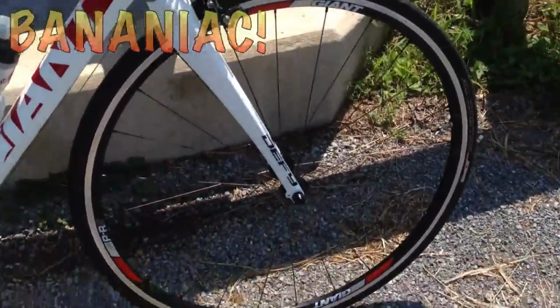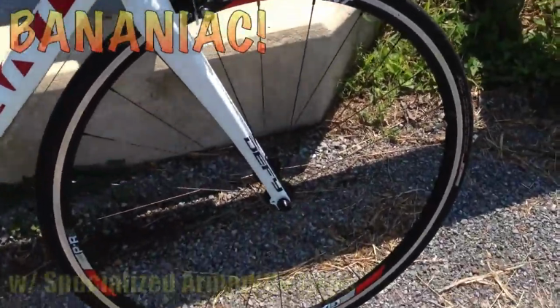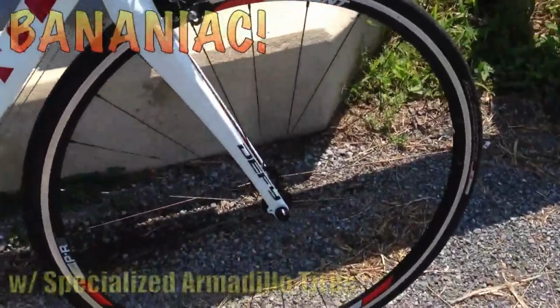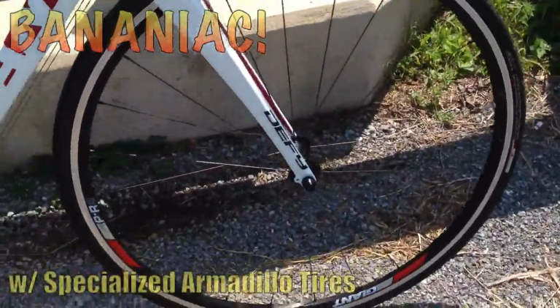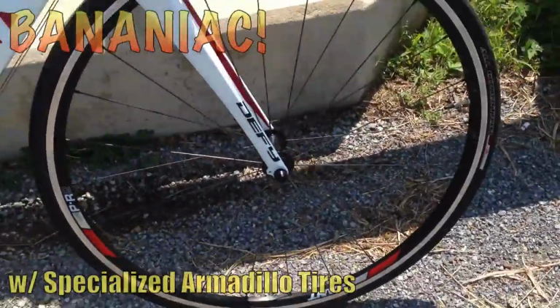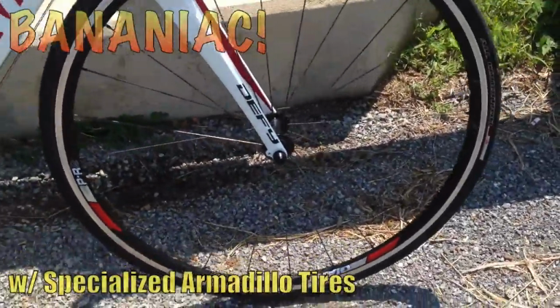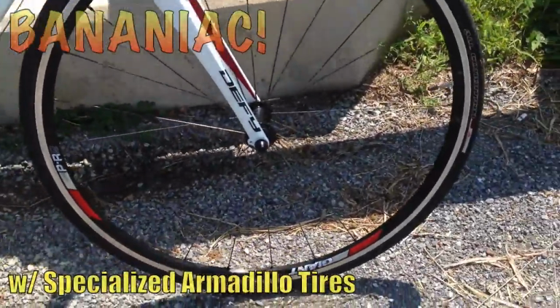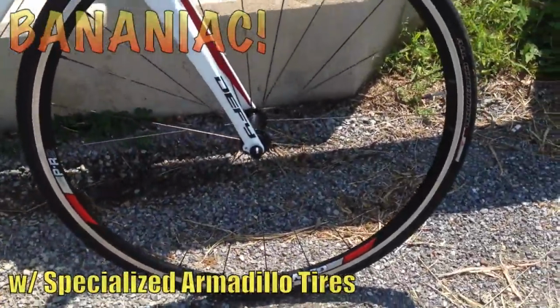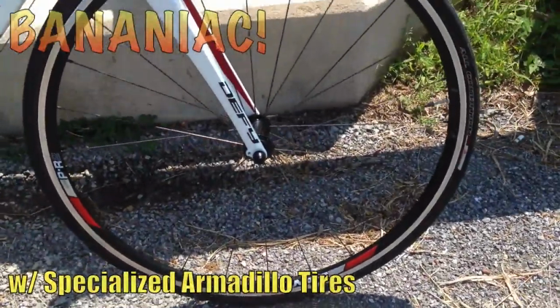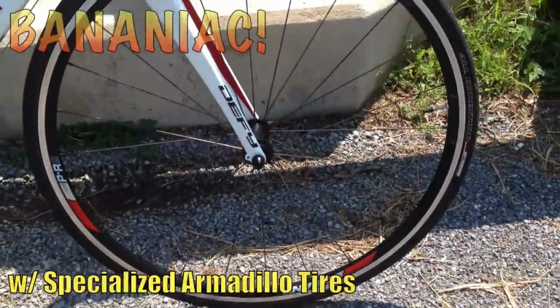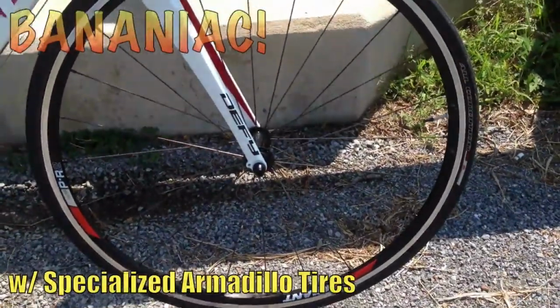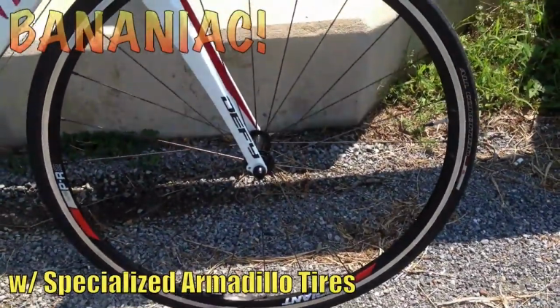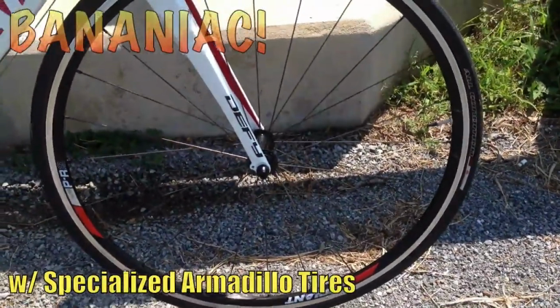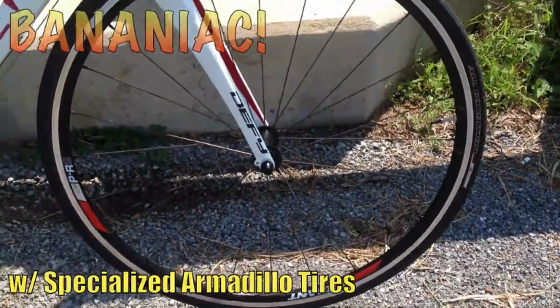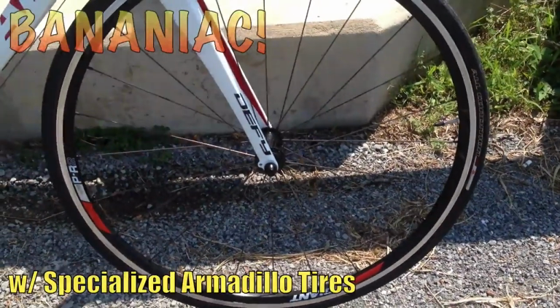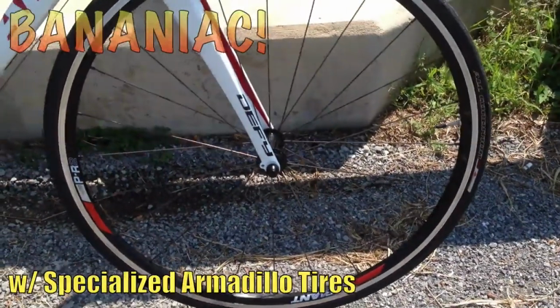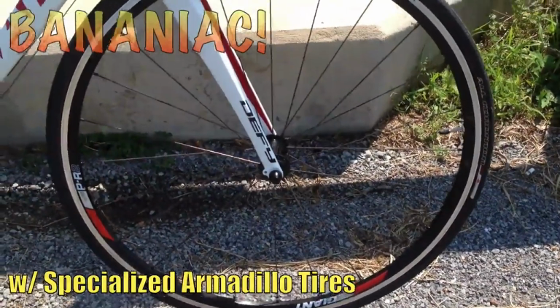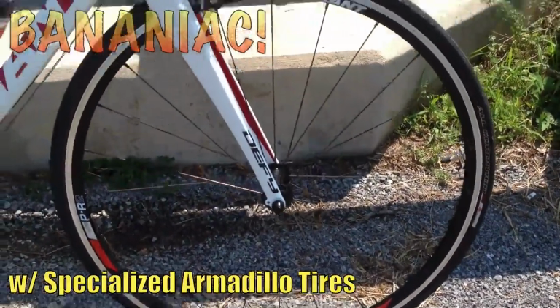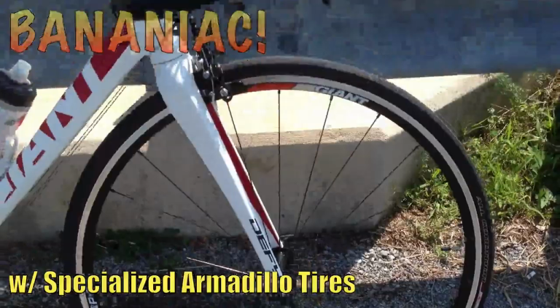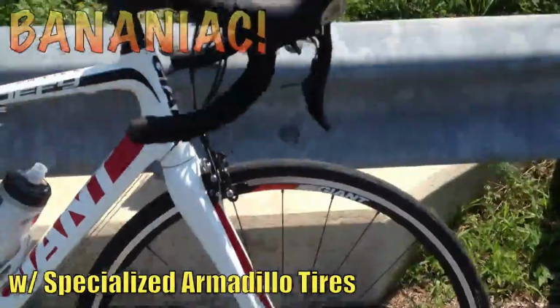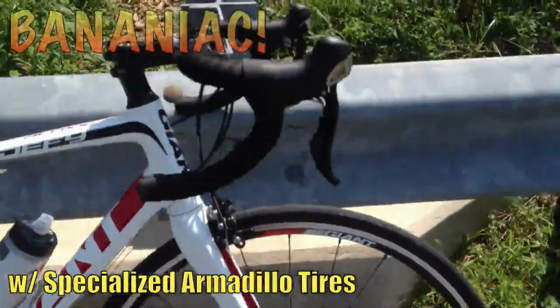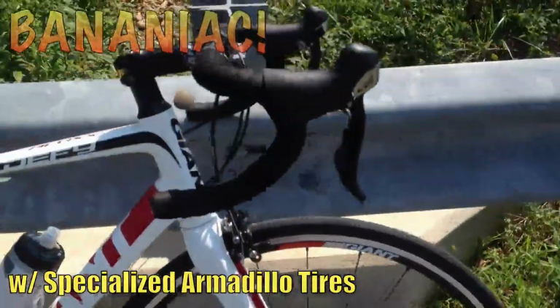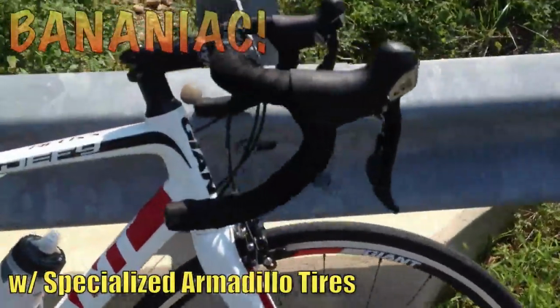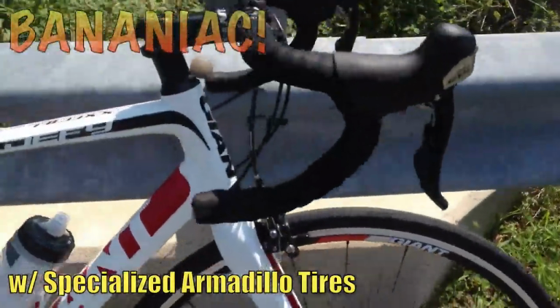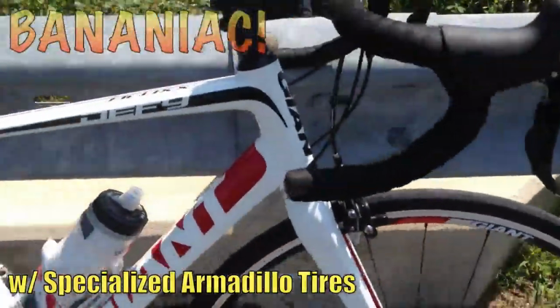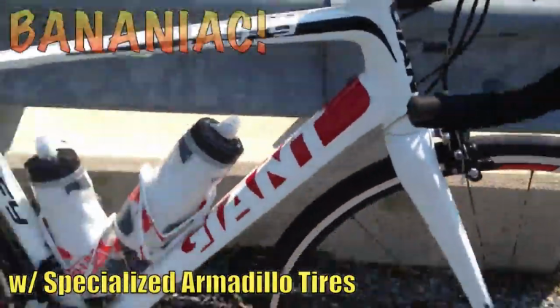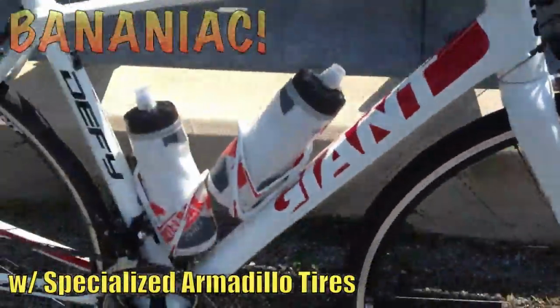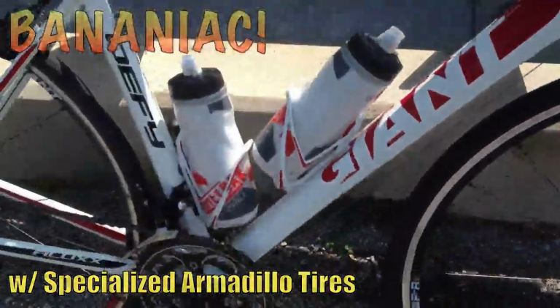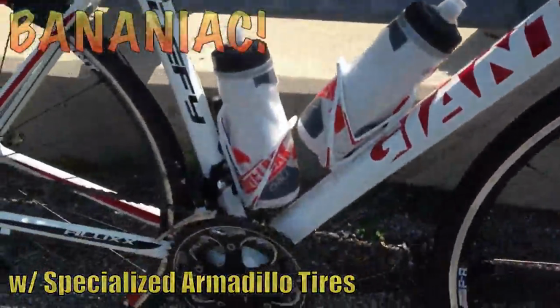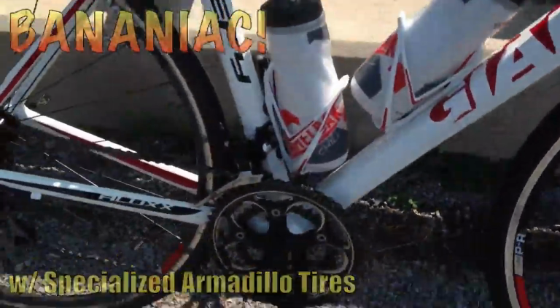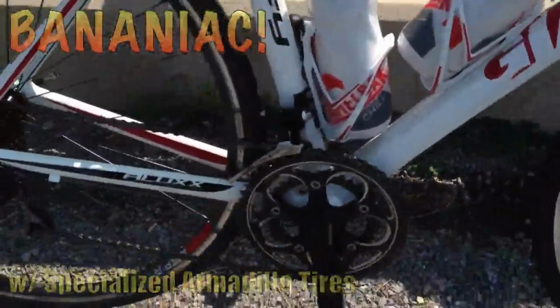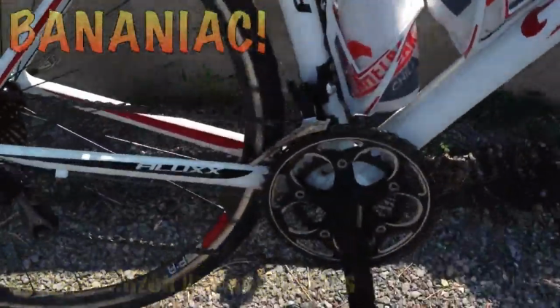The wheels are the PR2s — very nice wheels, I'm impressed. It also has a very nice braking system.